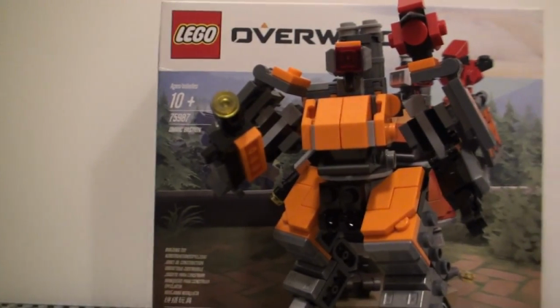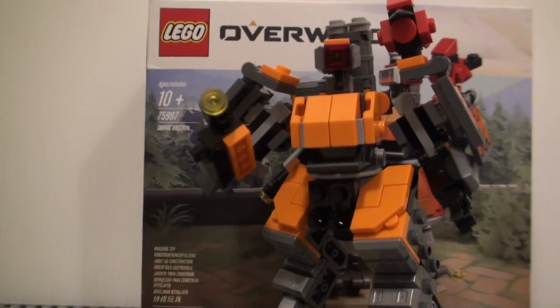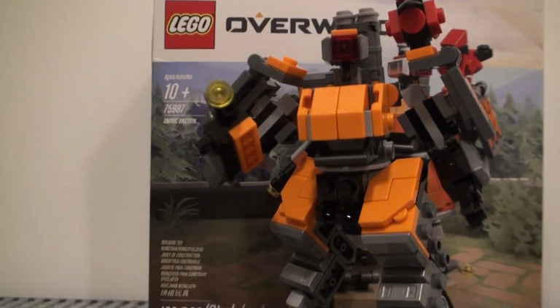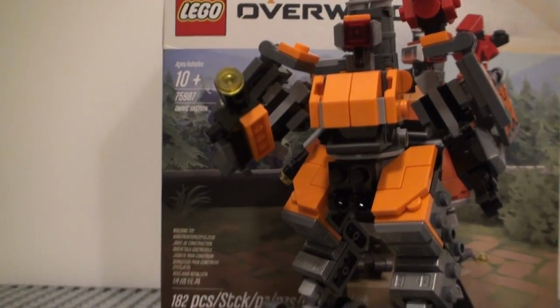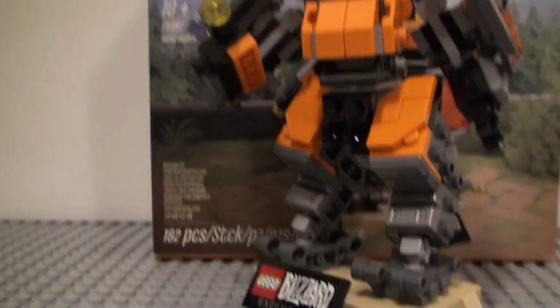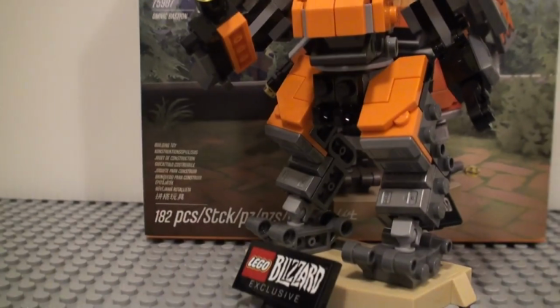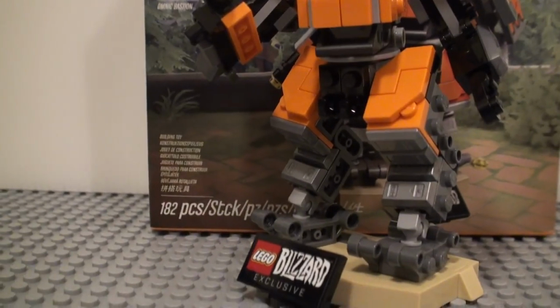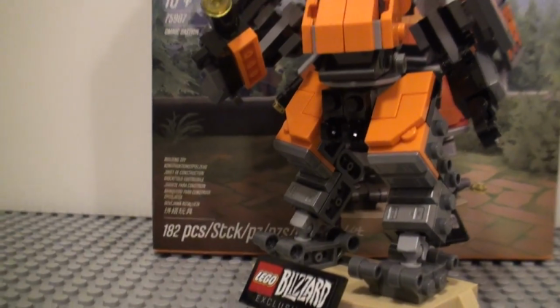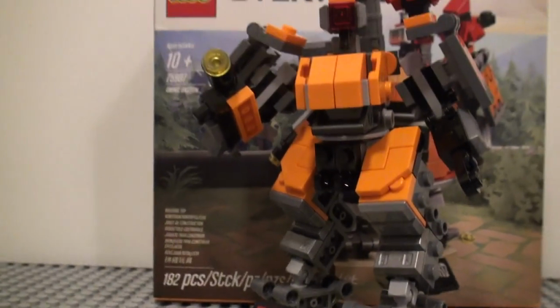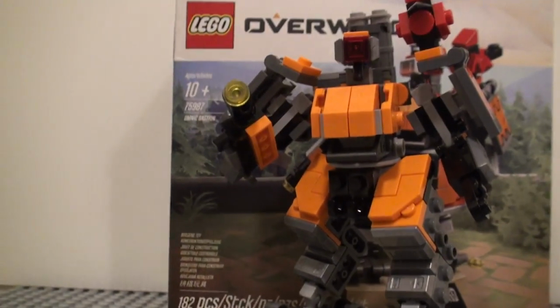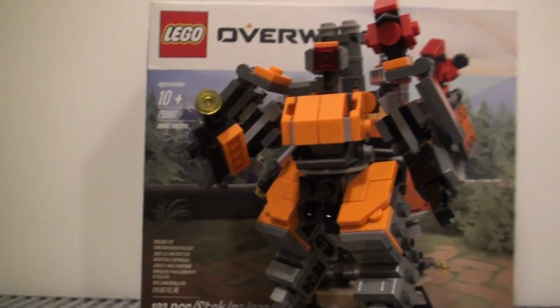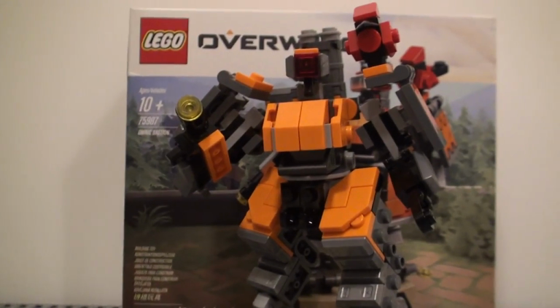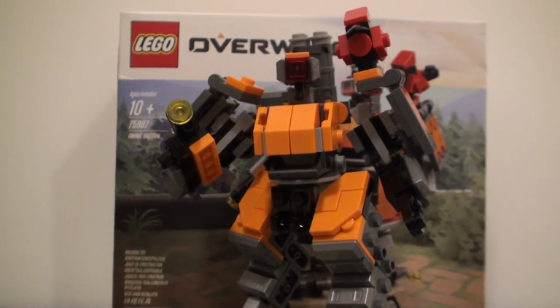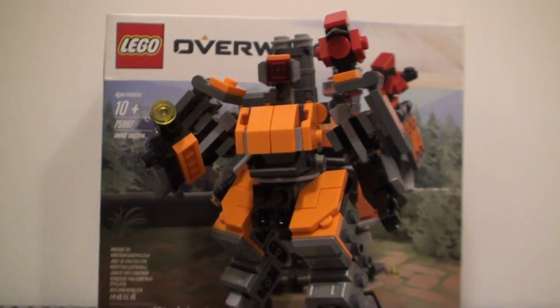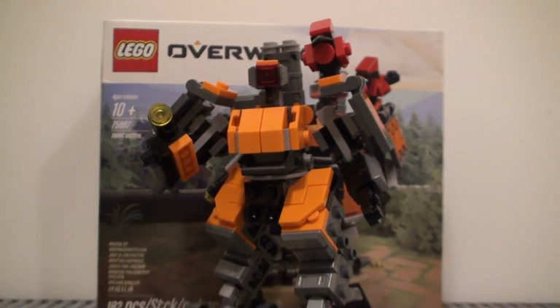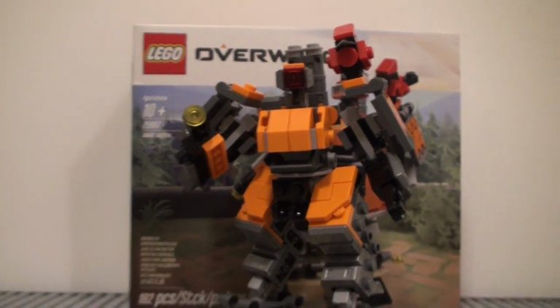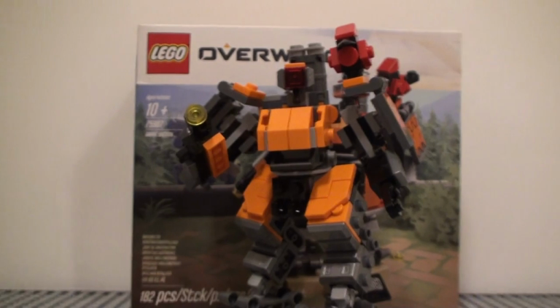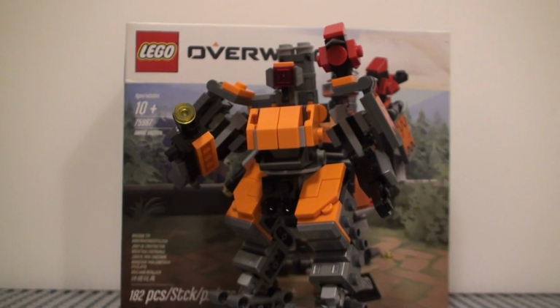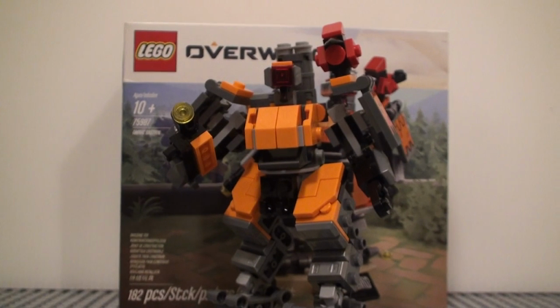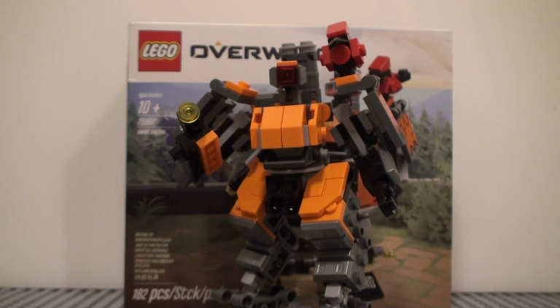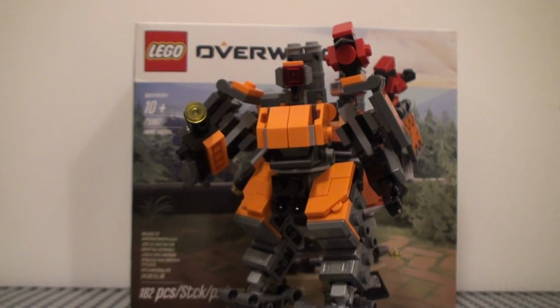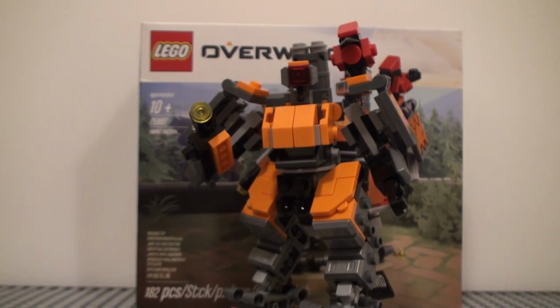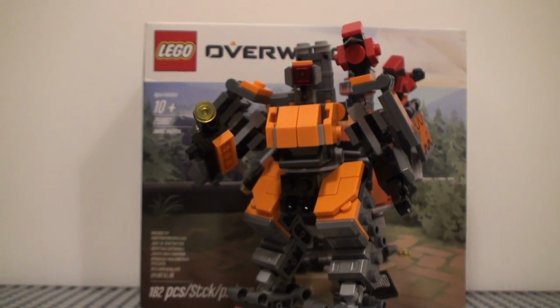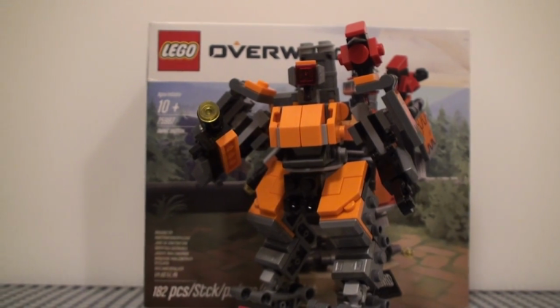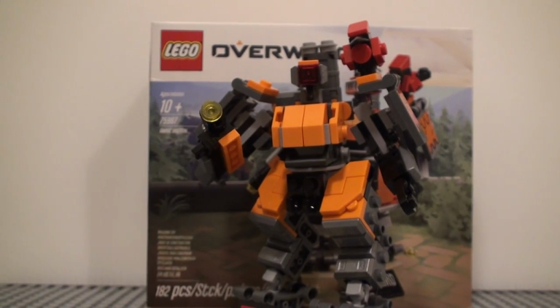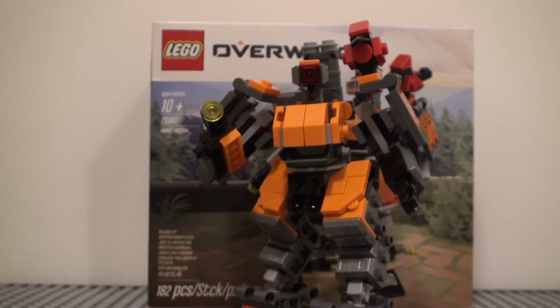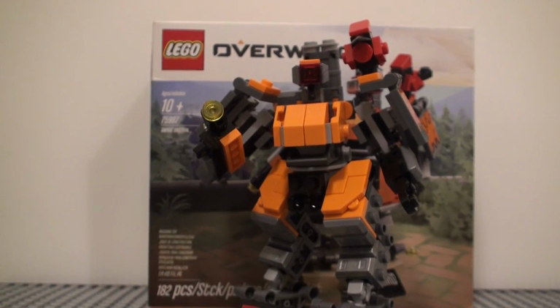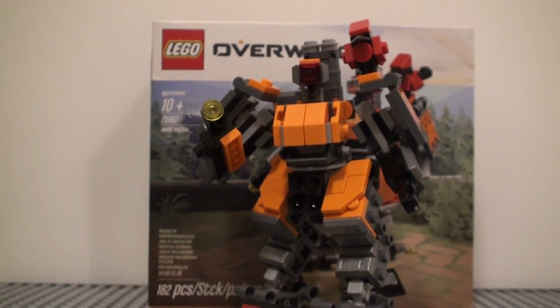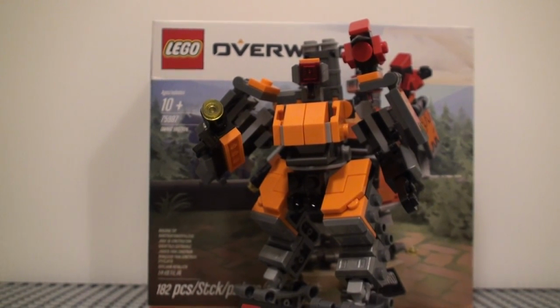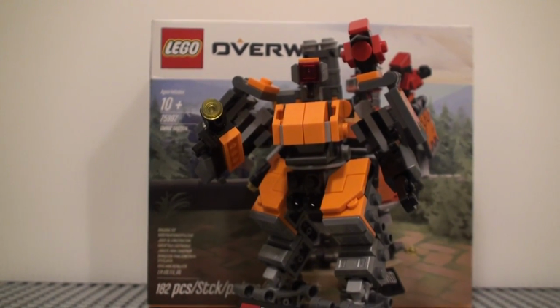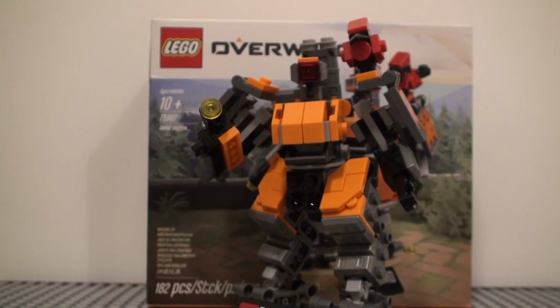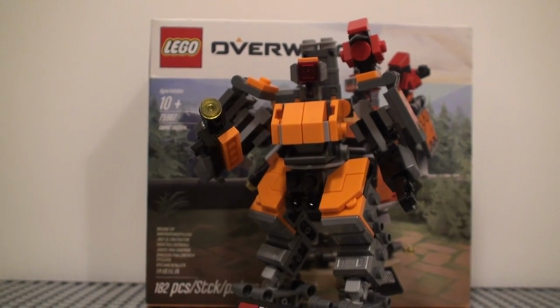It has 182 pieces and it goes for $25, depending on where you get it. Most places are going to be $25 to $30.